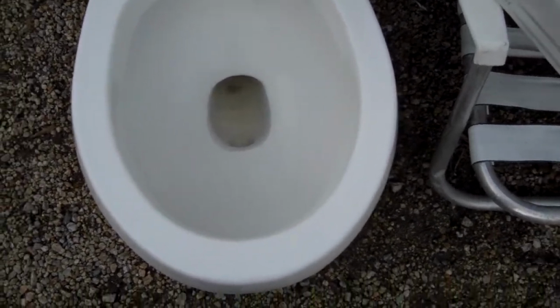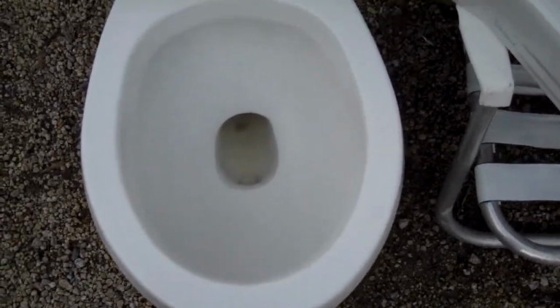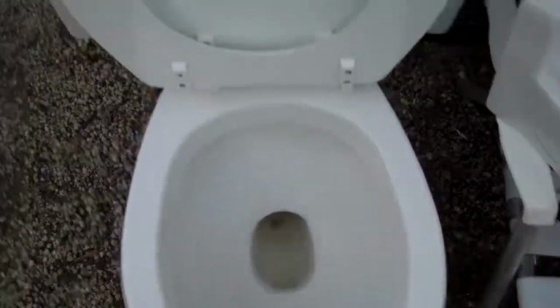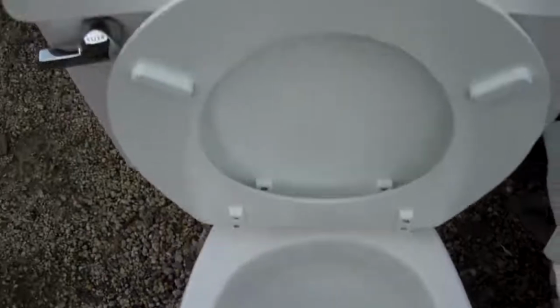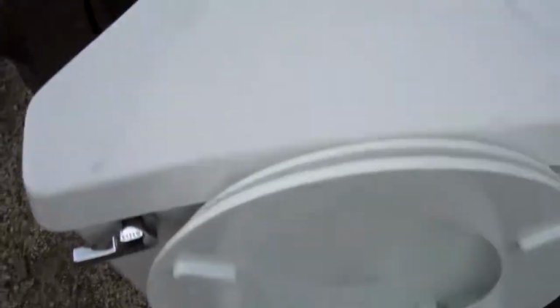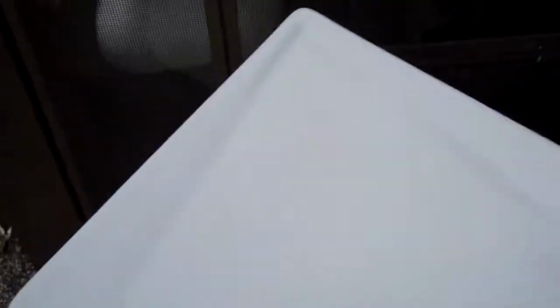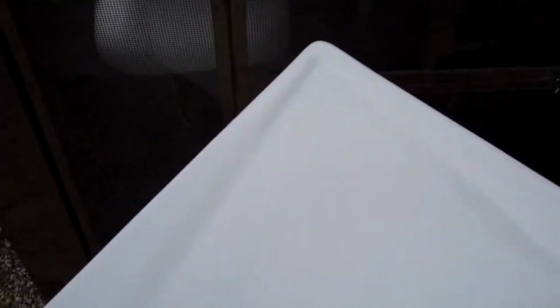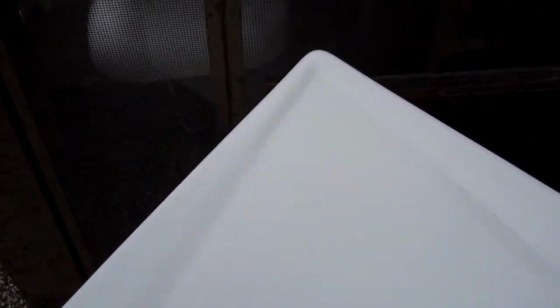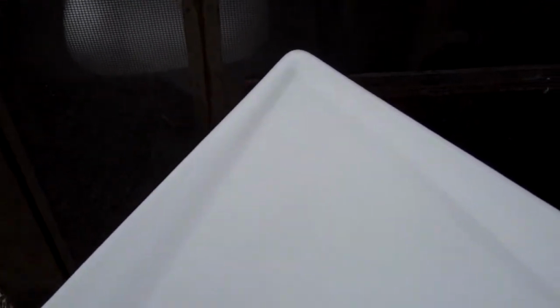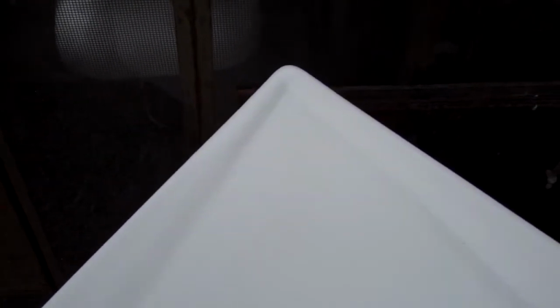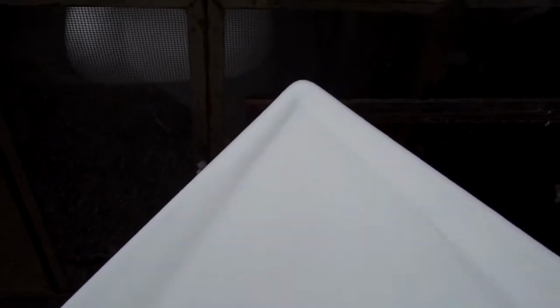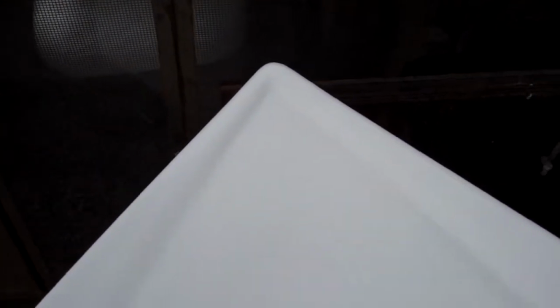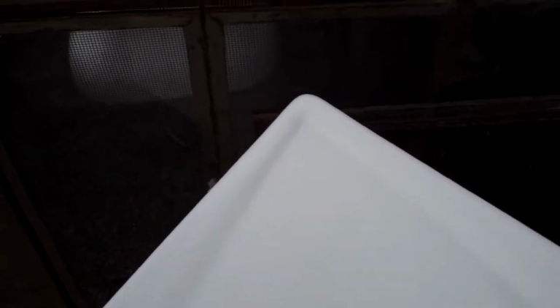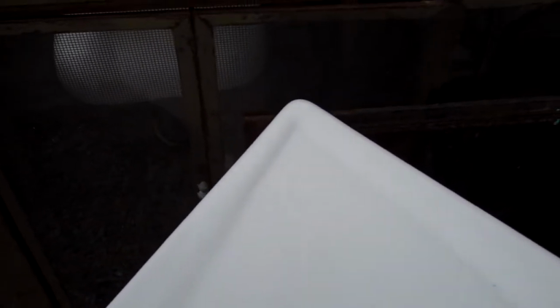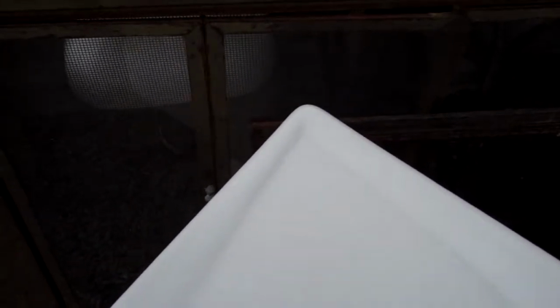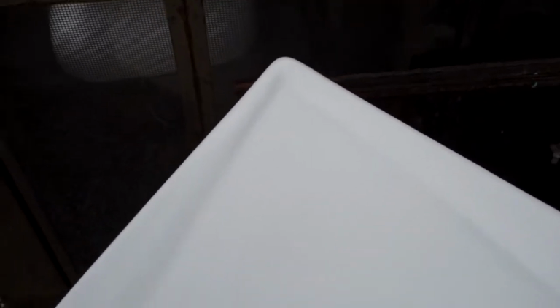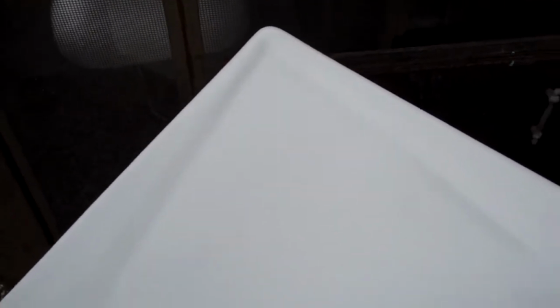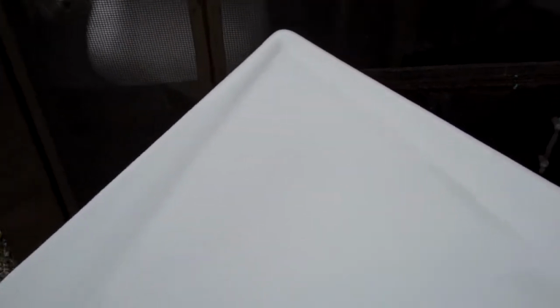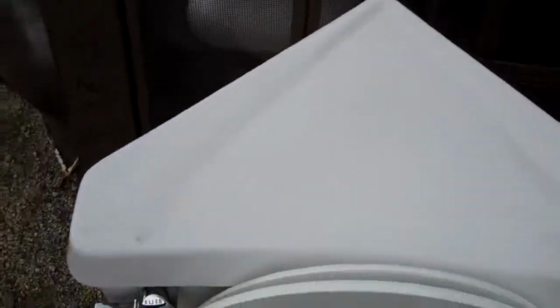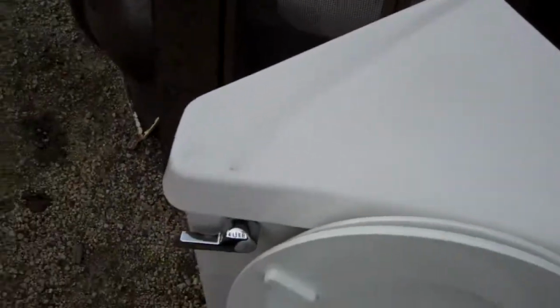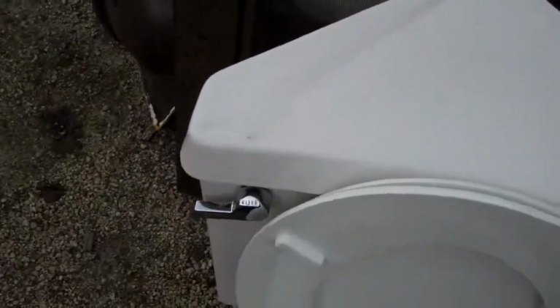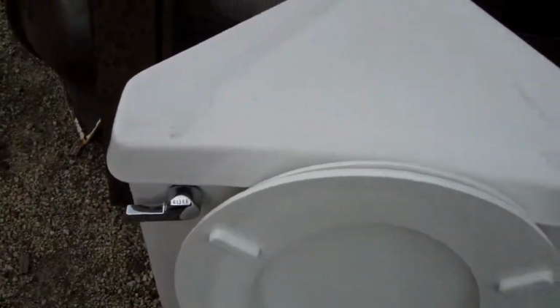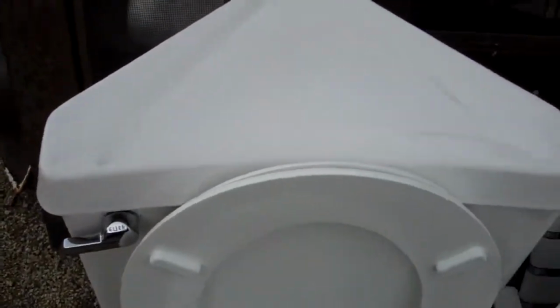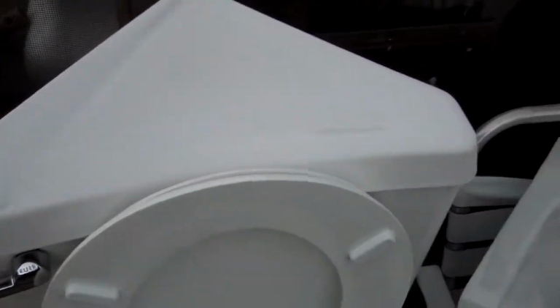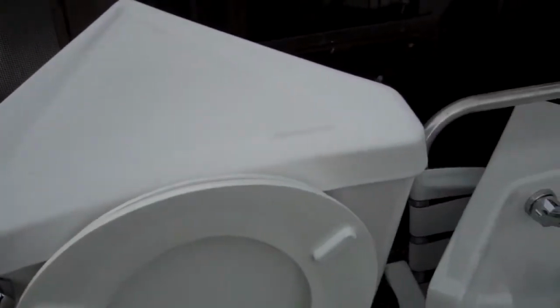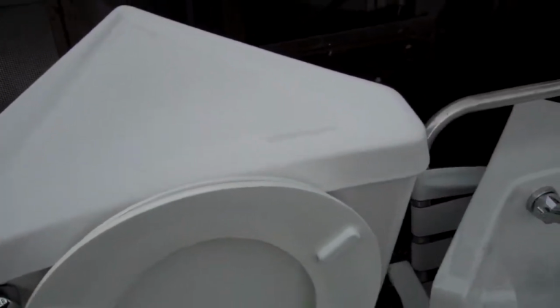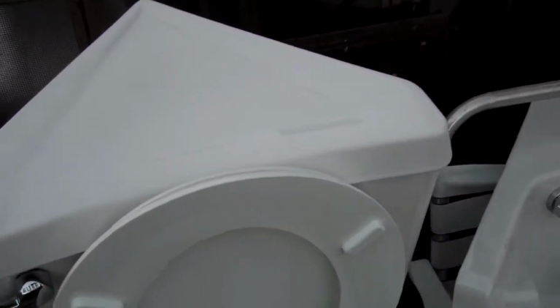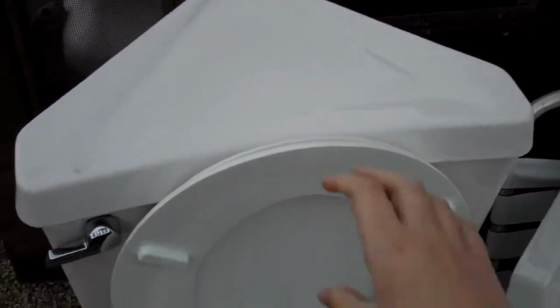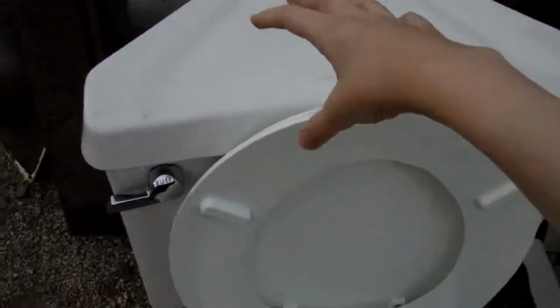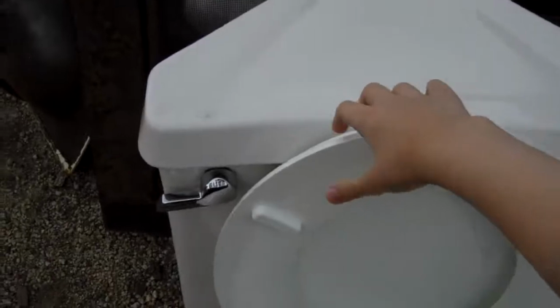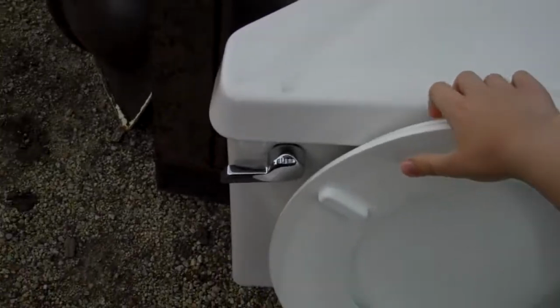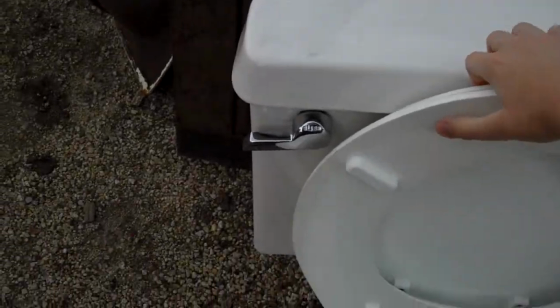You'll notice that it has a triangle tank — this would be put in the corner of a bathroom.